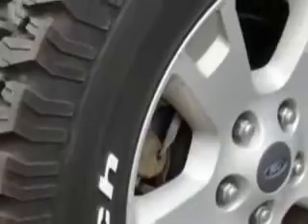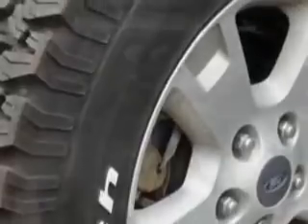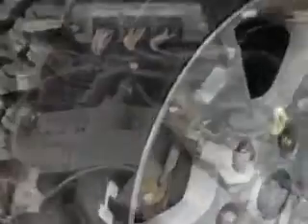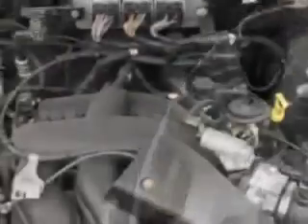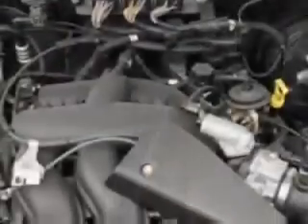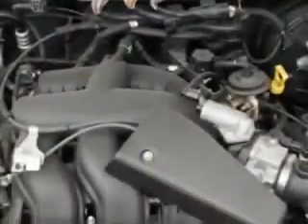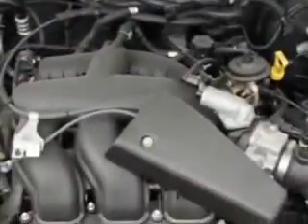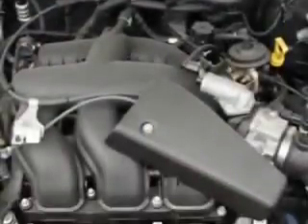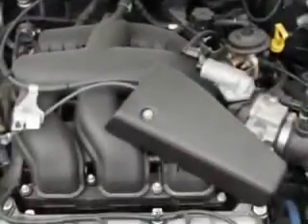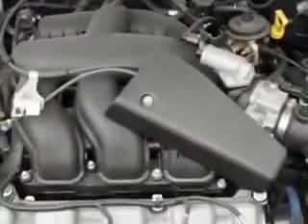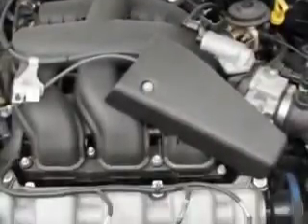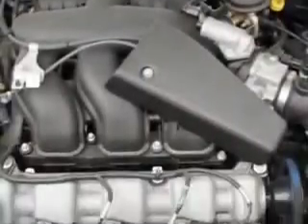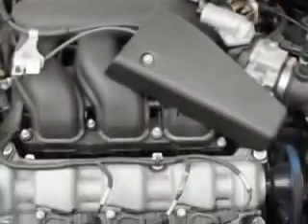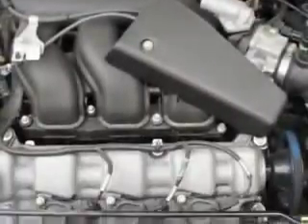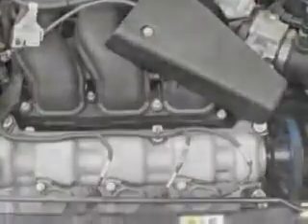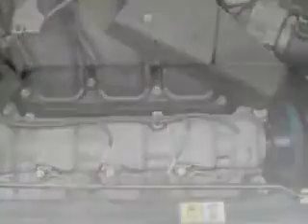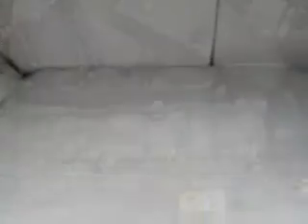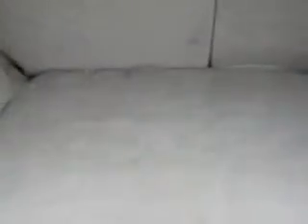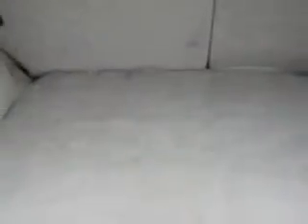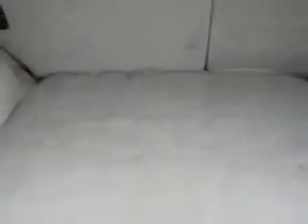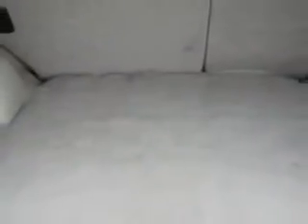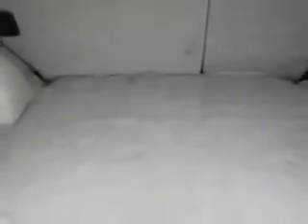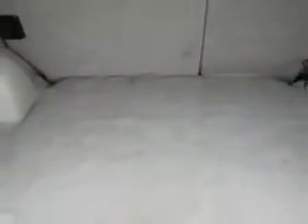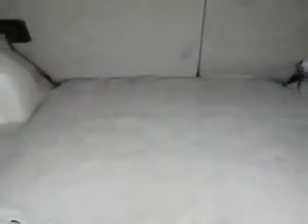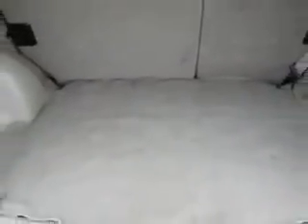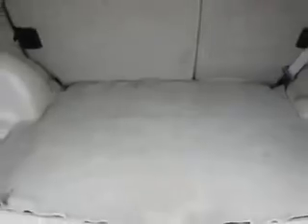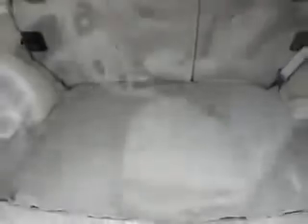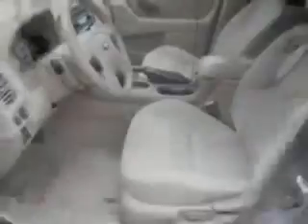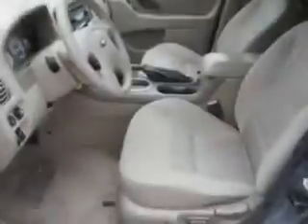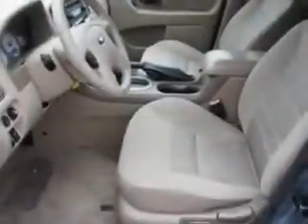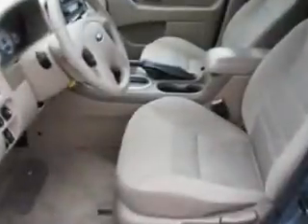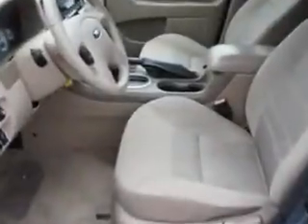Enjoy the drive and have peace of mind in this 06 Ford Escape. See us at Riverside Autoplex of Muskogee today.